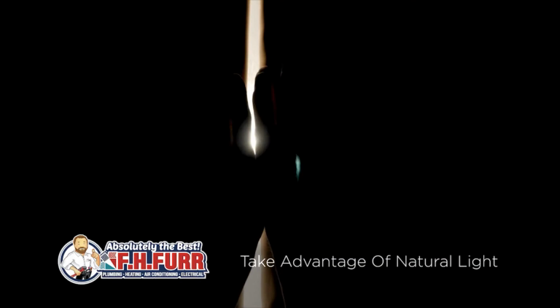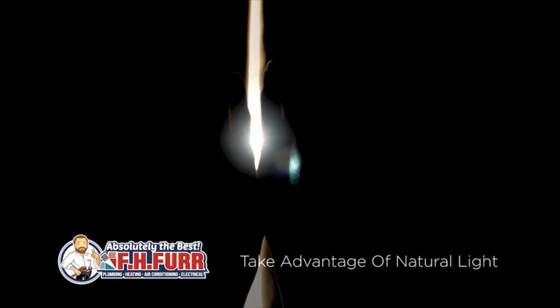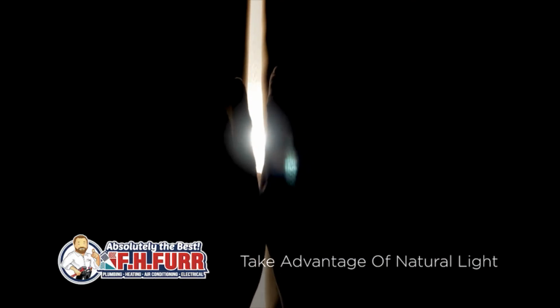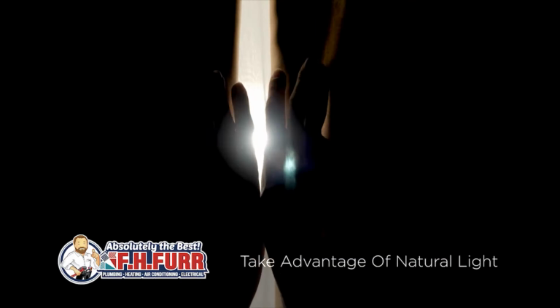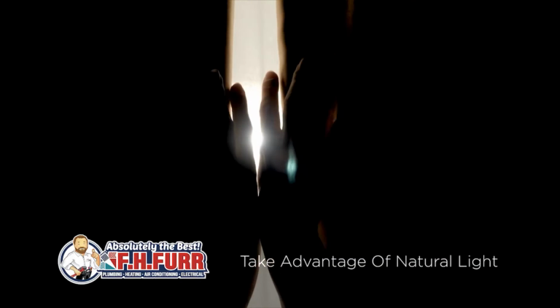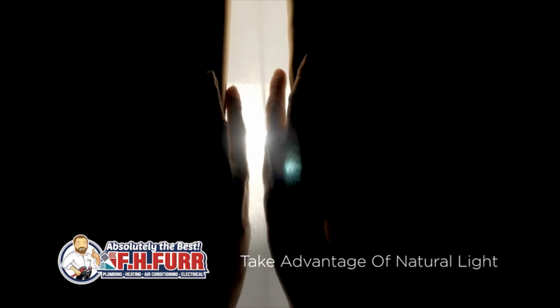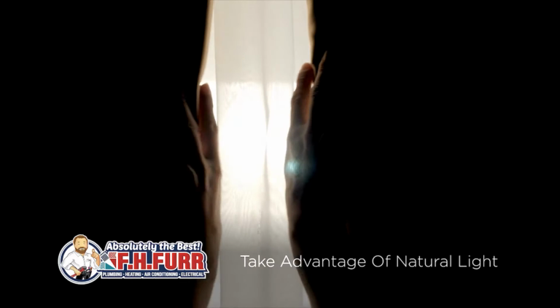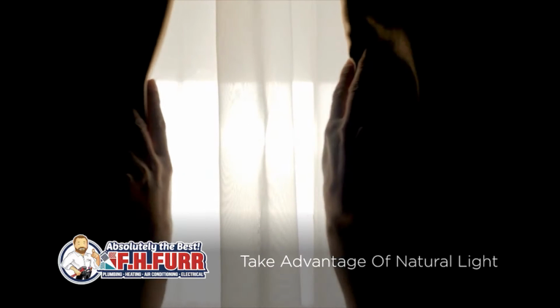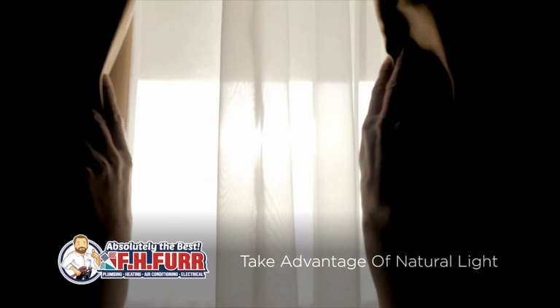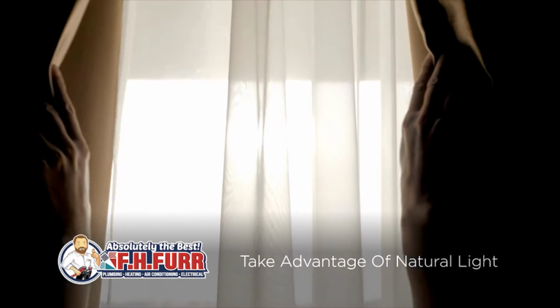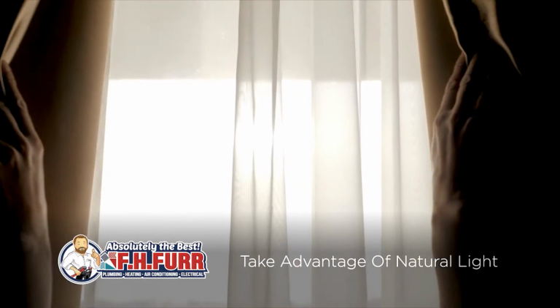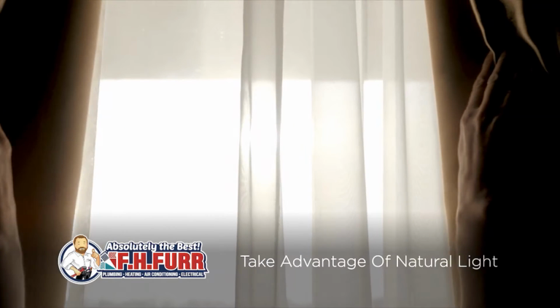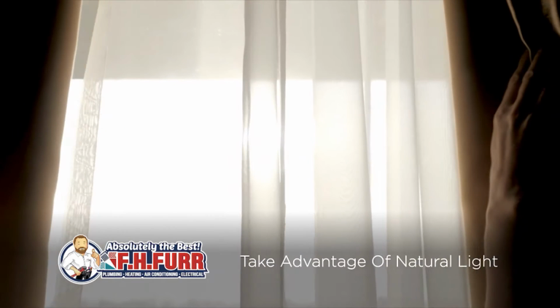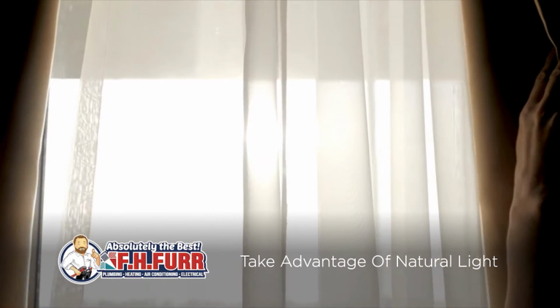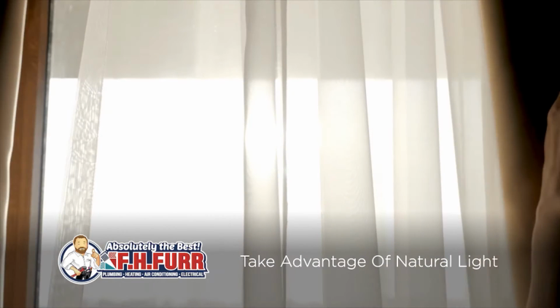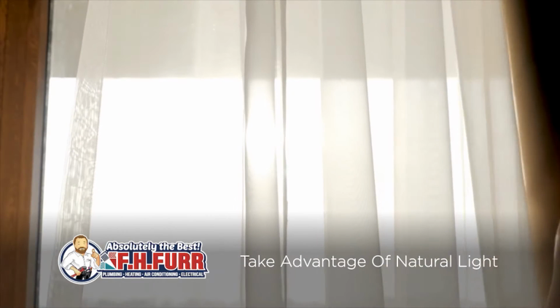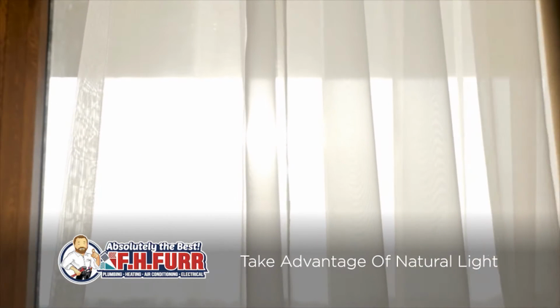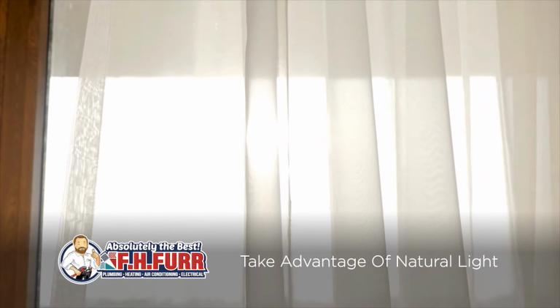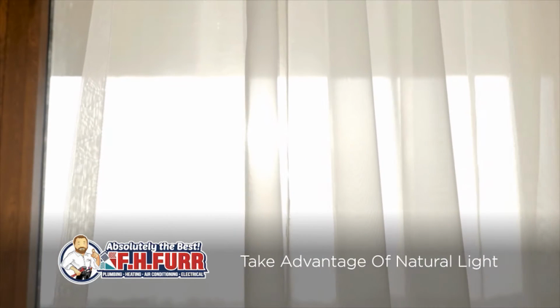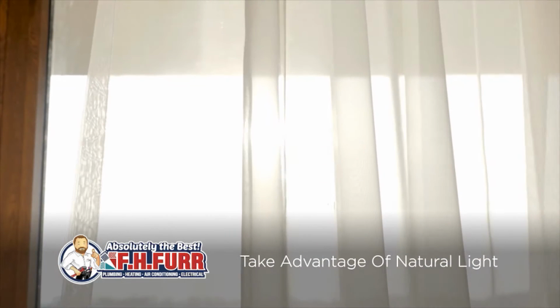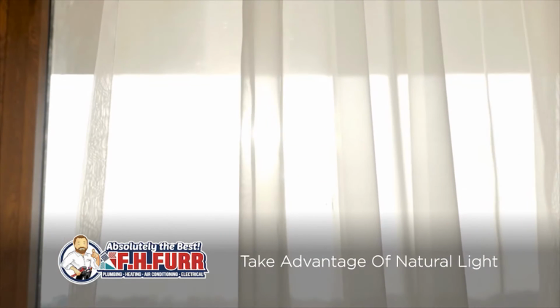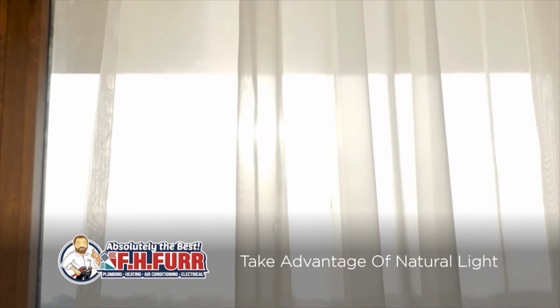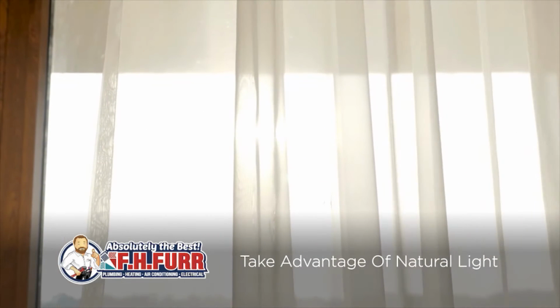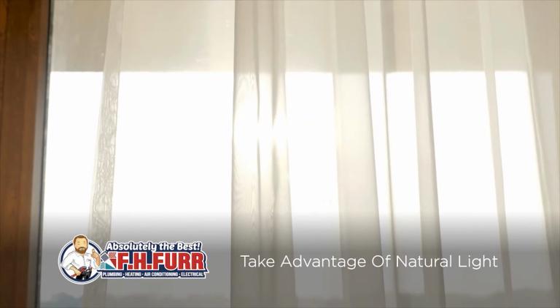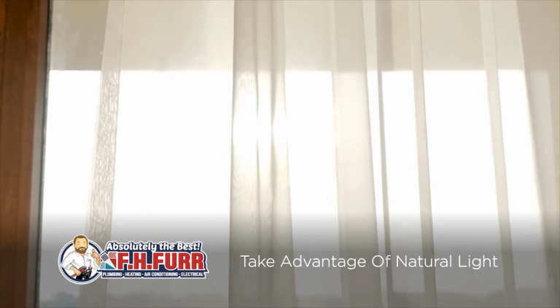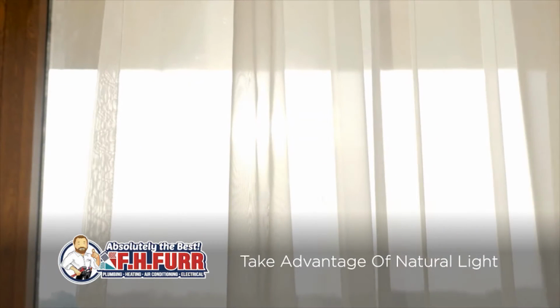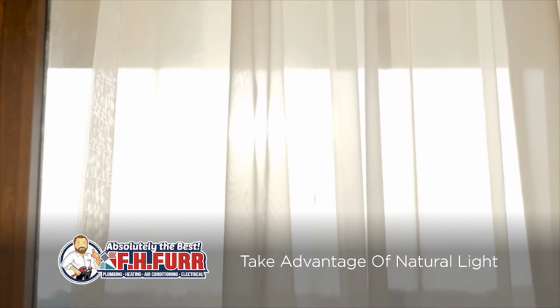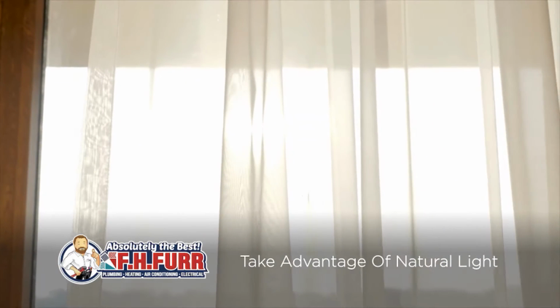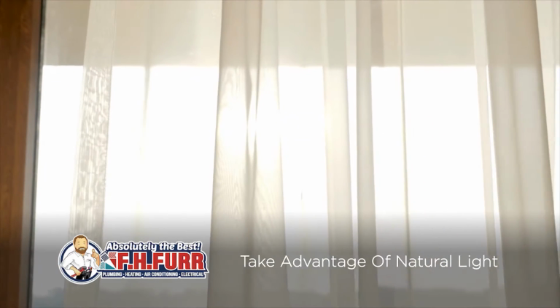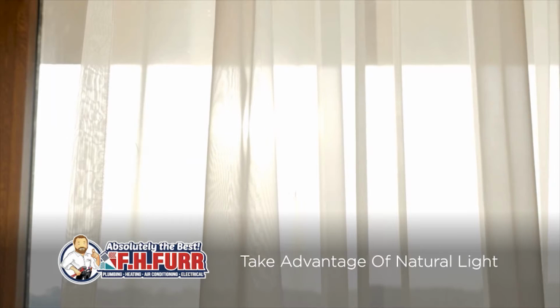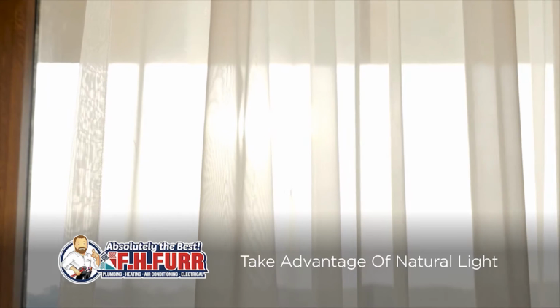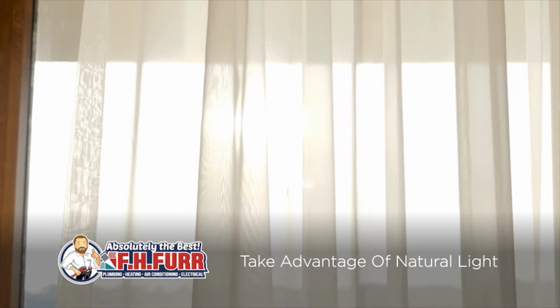First, take advantage of the sunshine. Keep your blinds and curtains open during the day, allowing that daylight to naturally warm up your home.